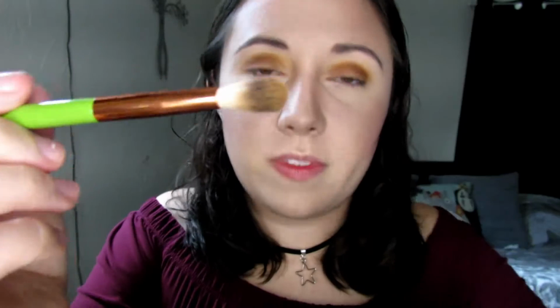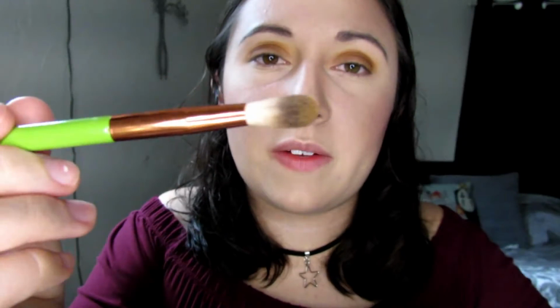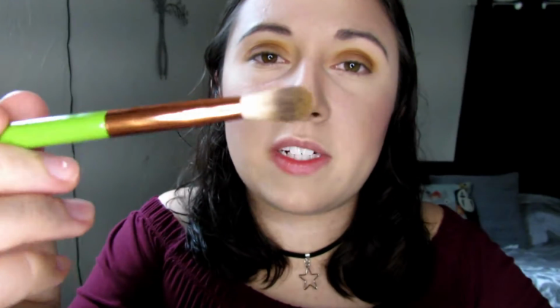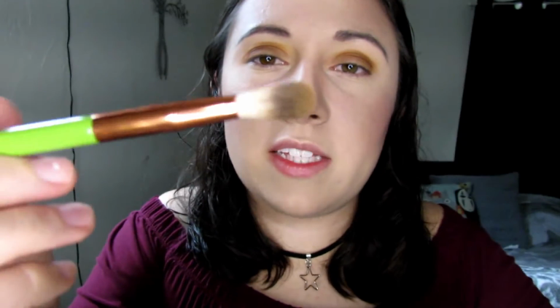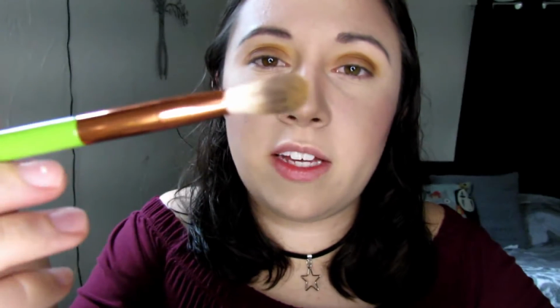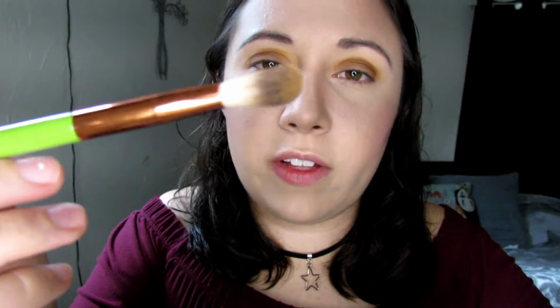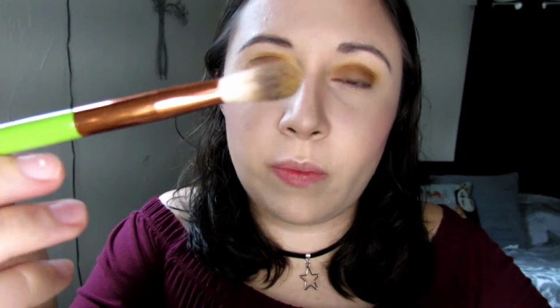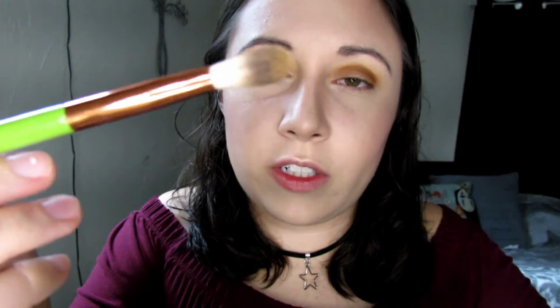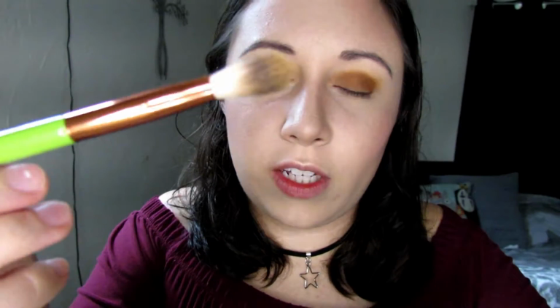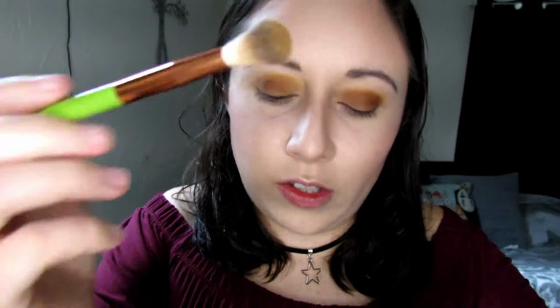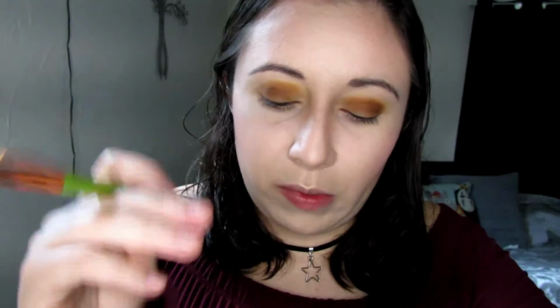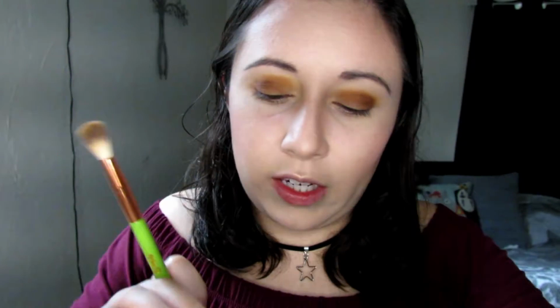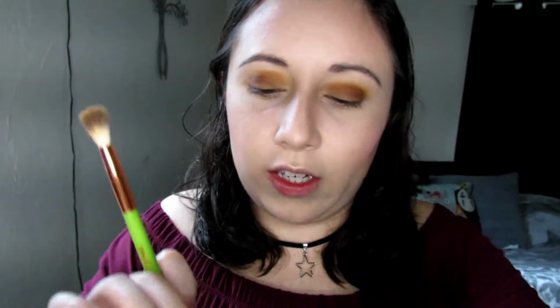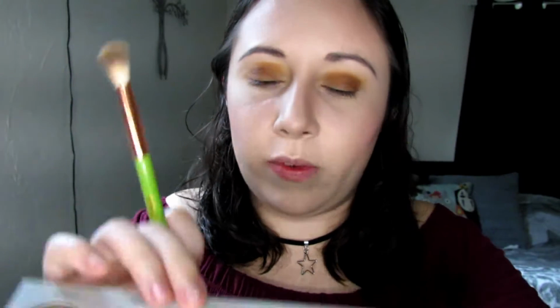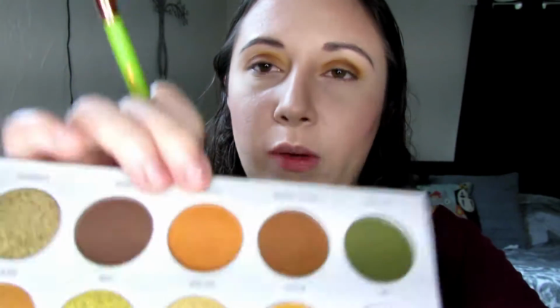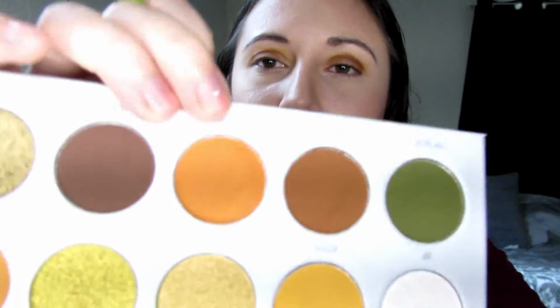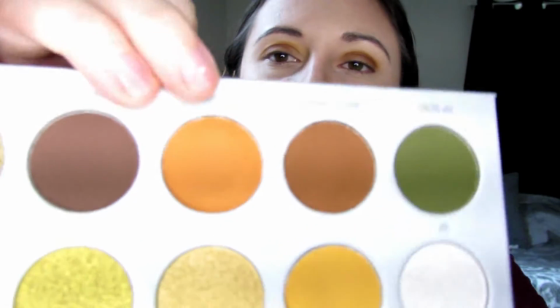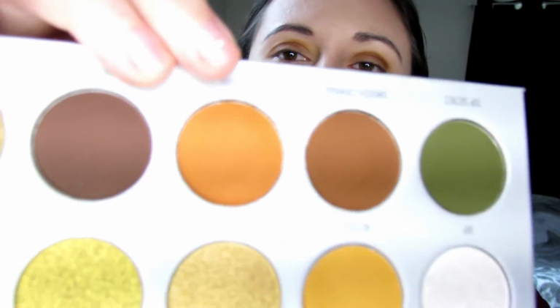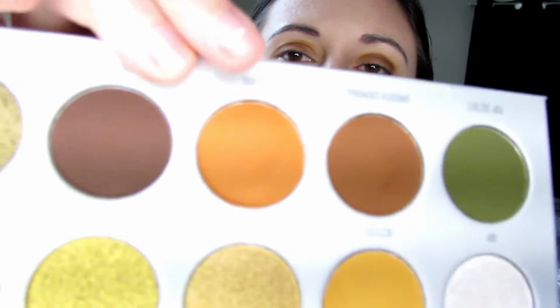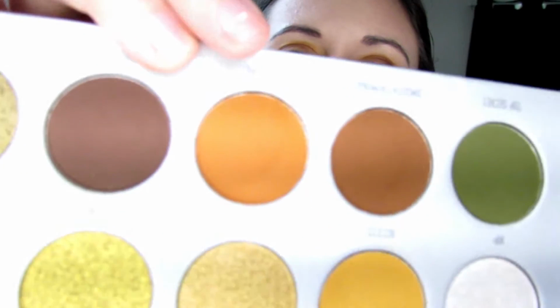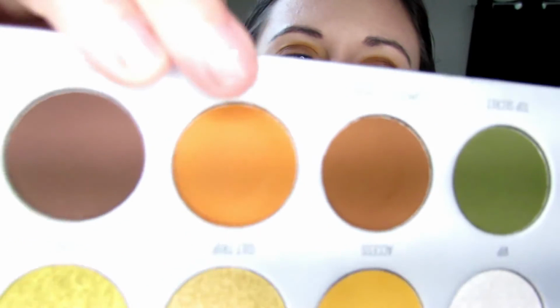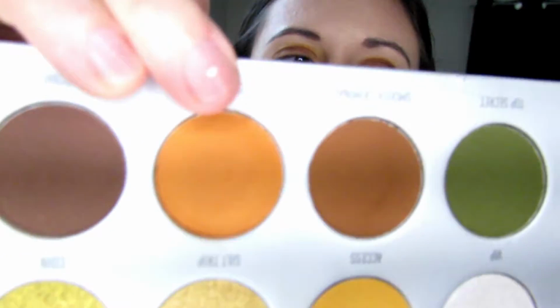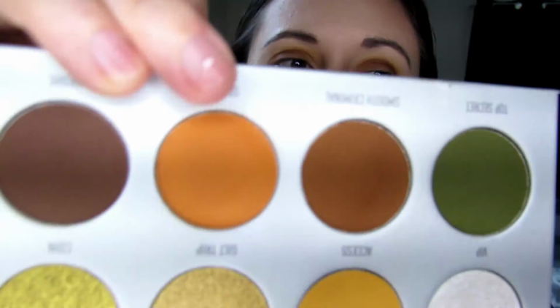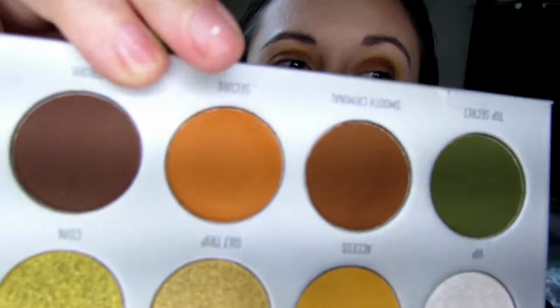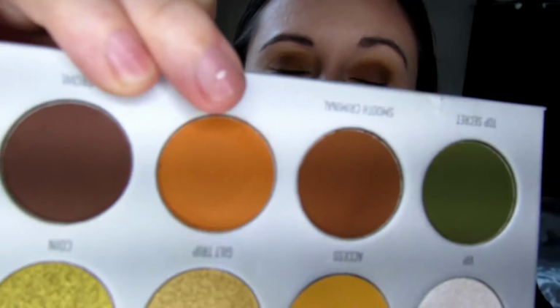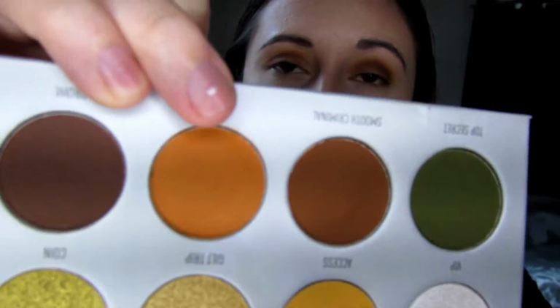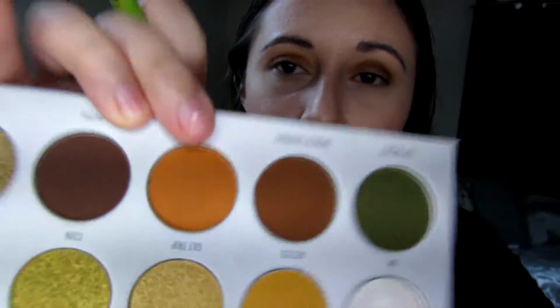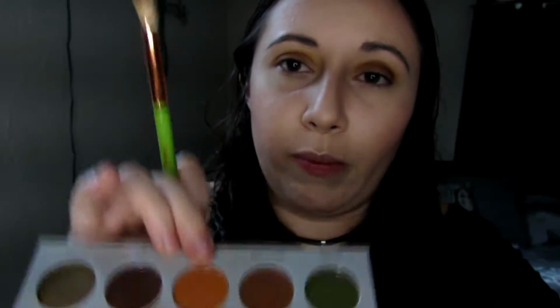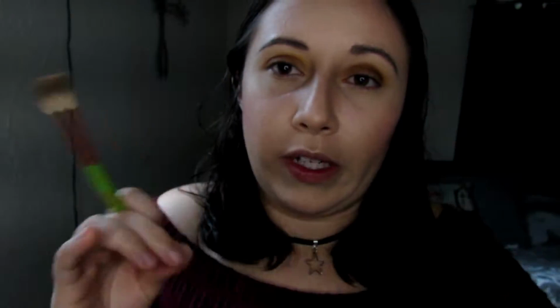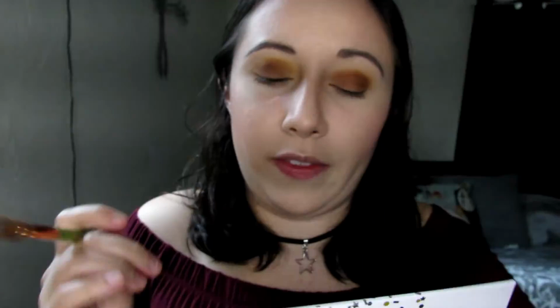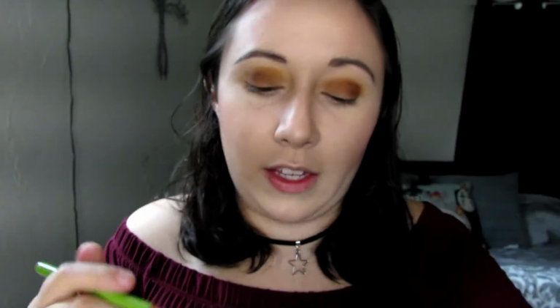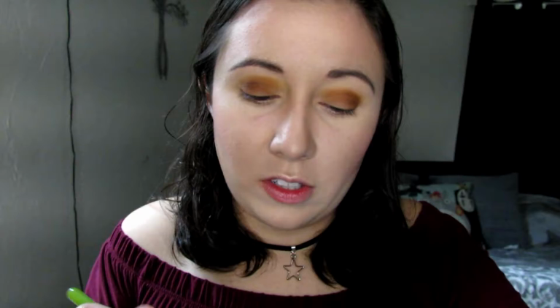Then I'm going to take that fluffy brush that I used in the beginning and go back into the color Secure and just blend out the edges.